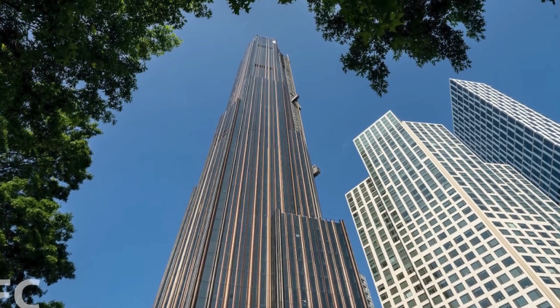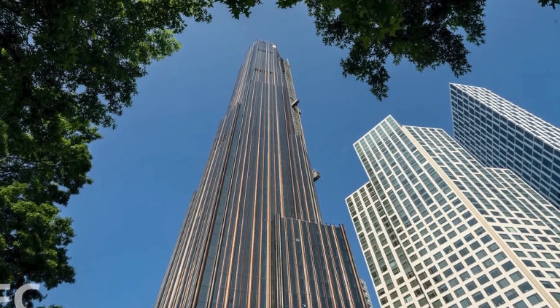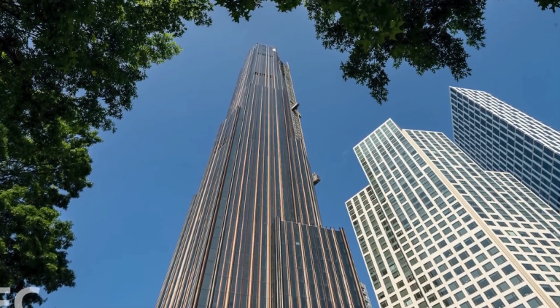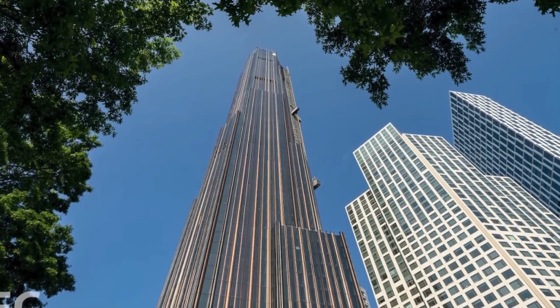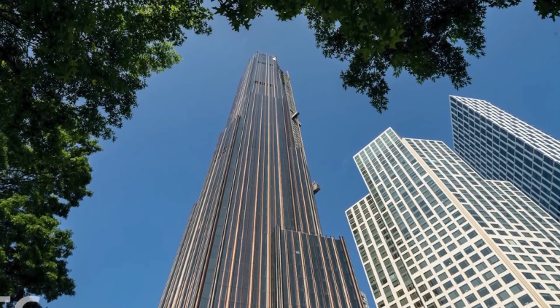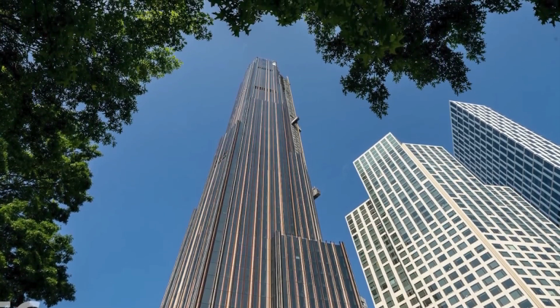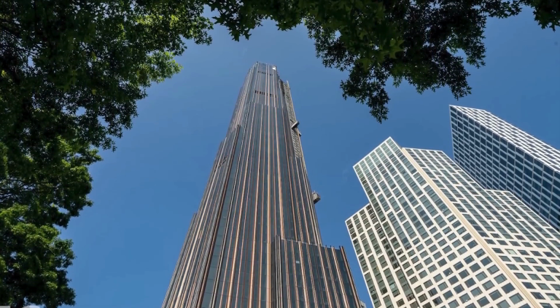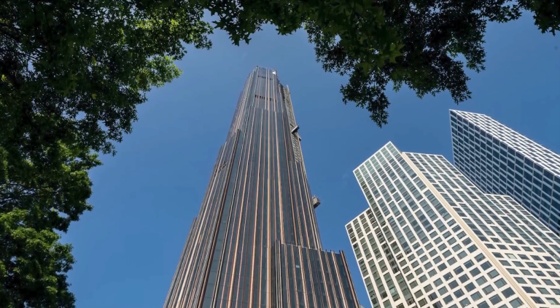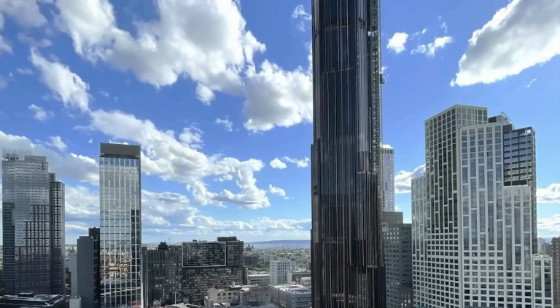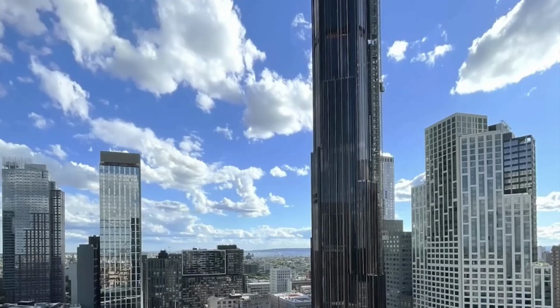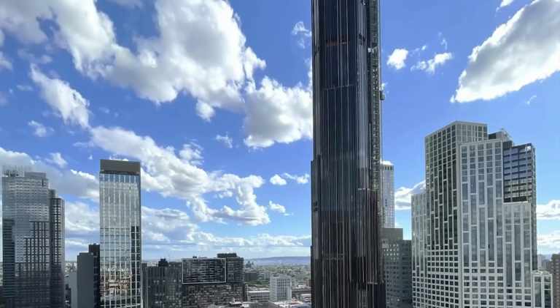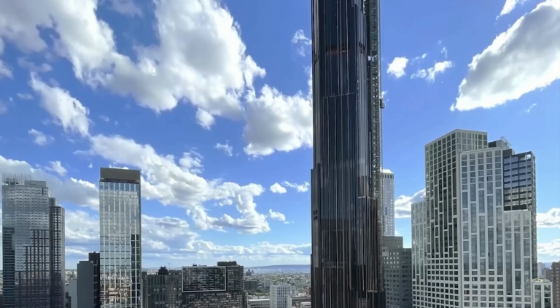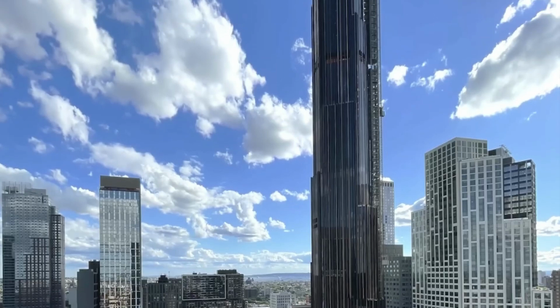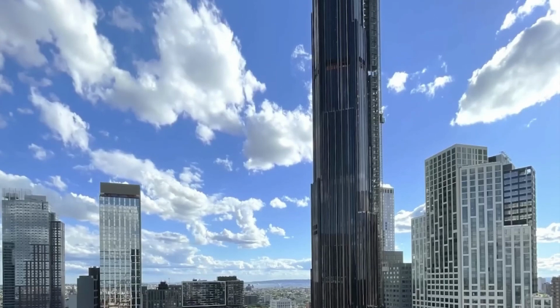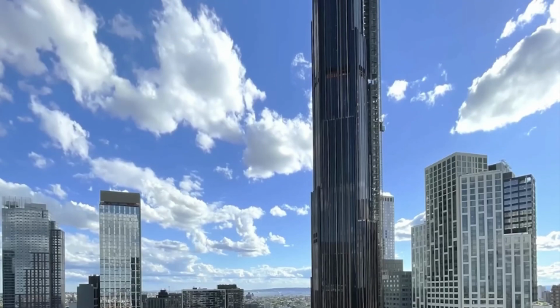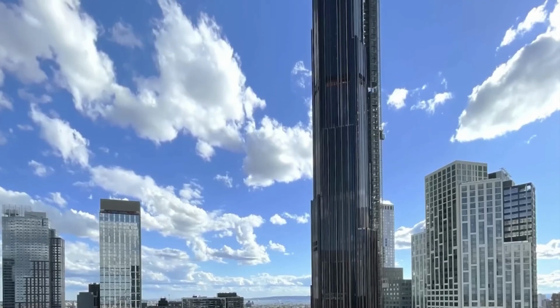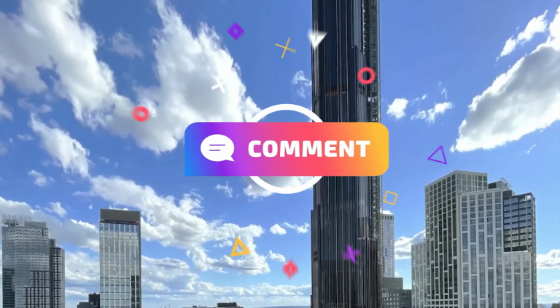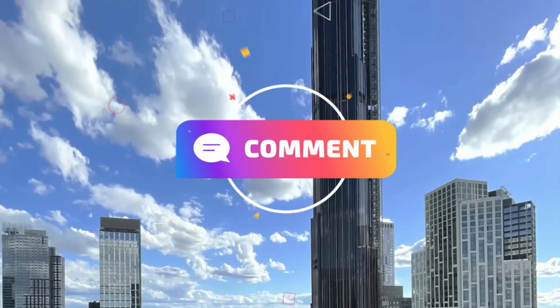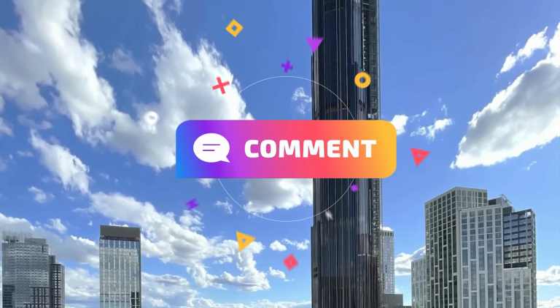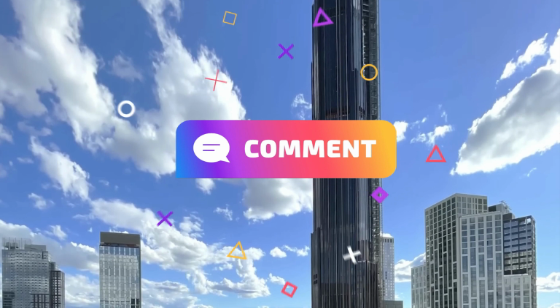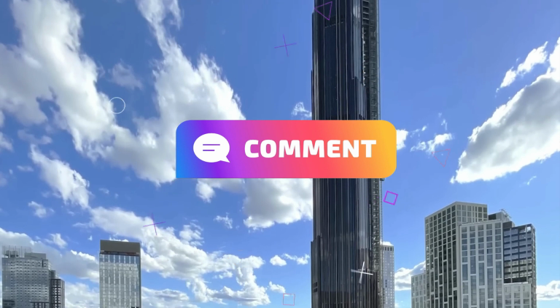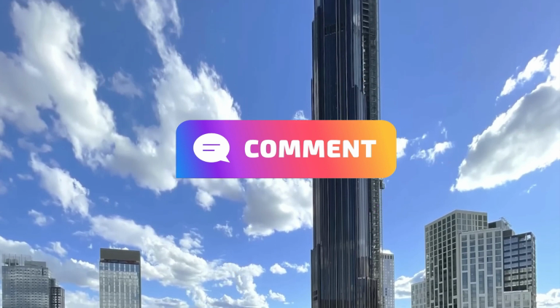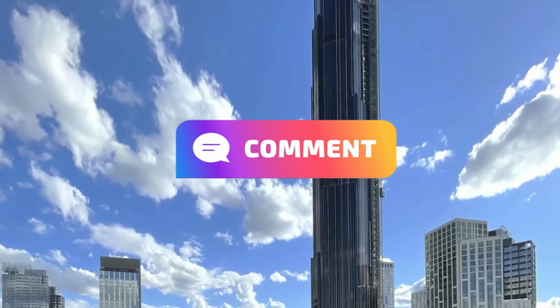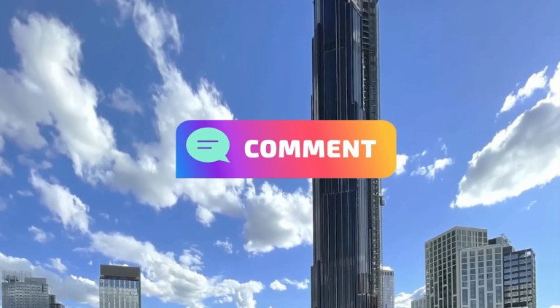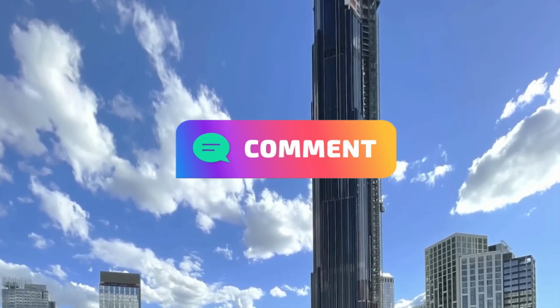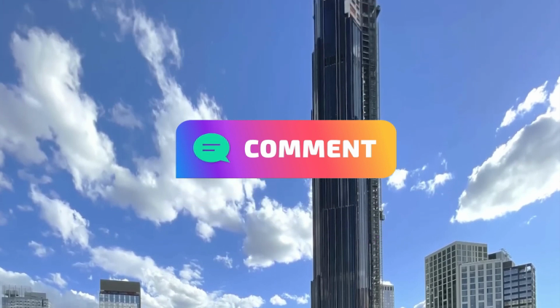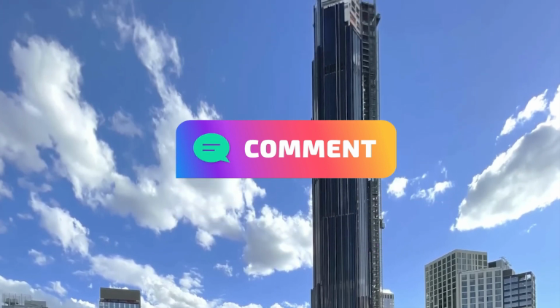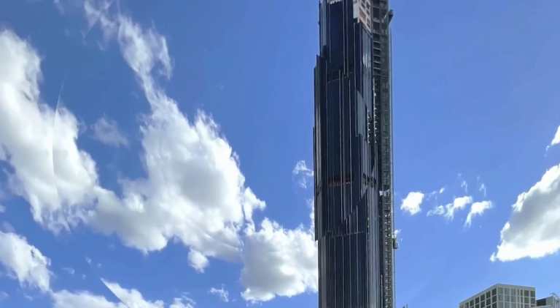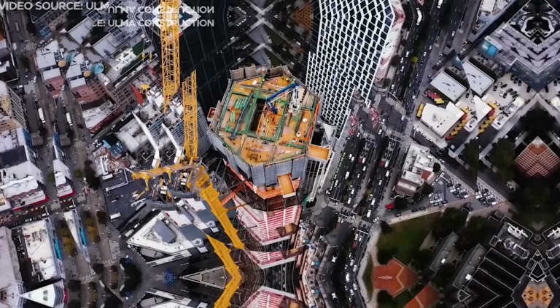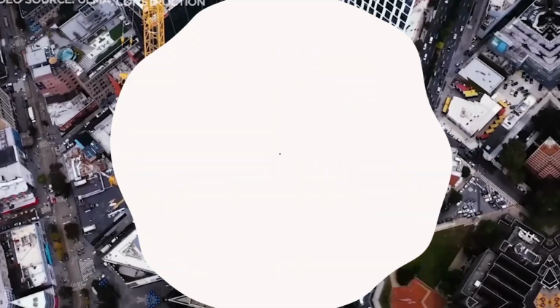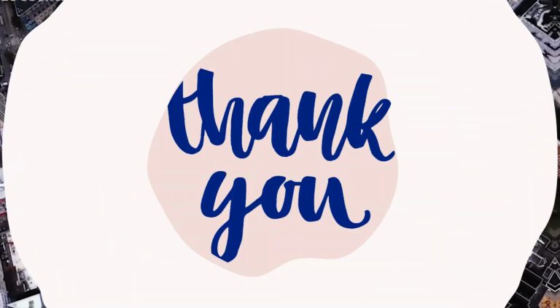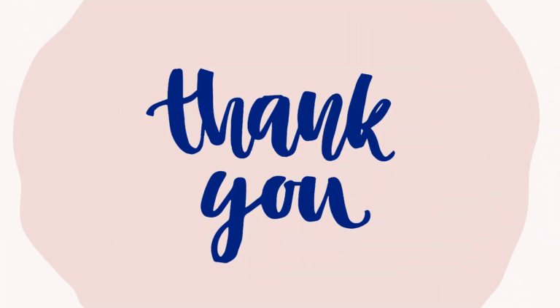What do you think about this skyscraper? Share your thoughts in the comments below. Thanks for watching.